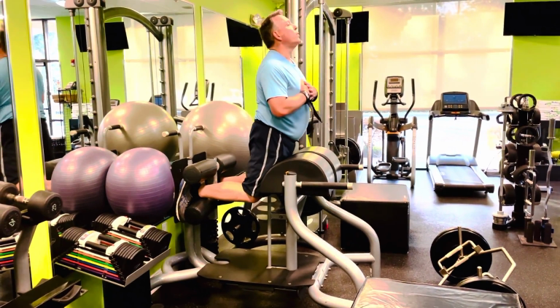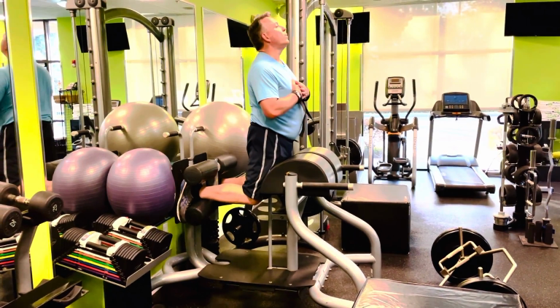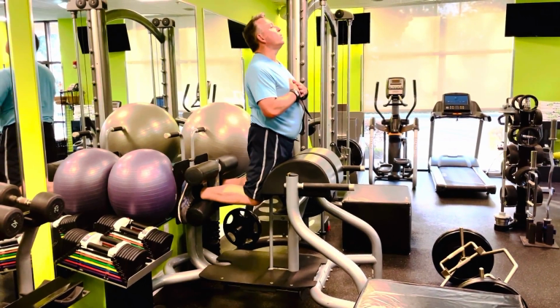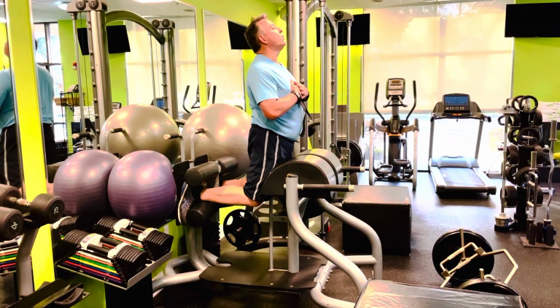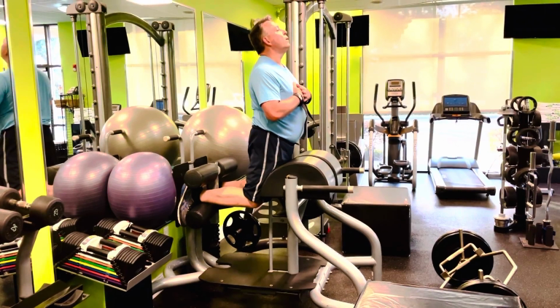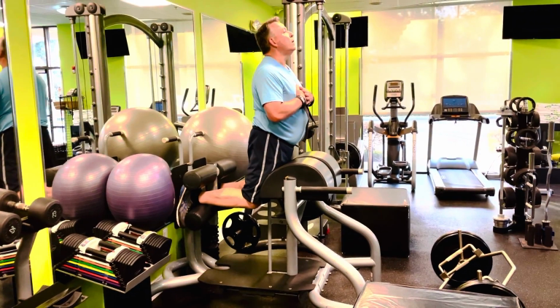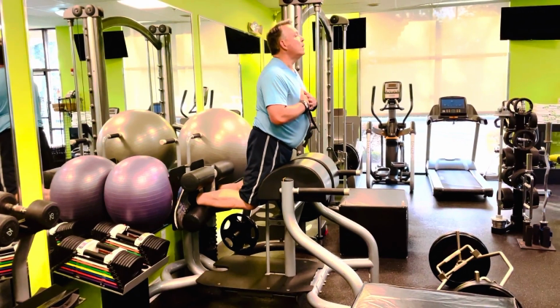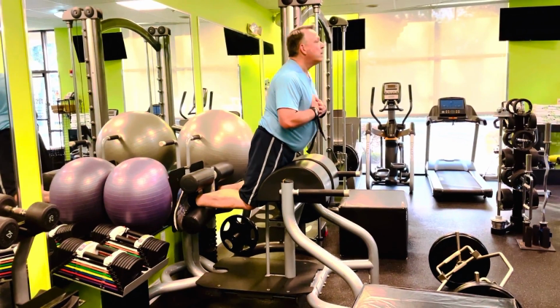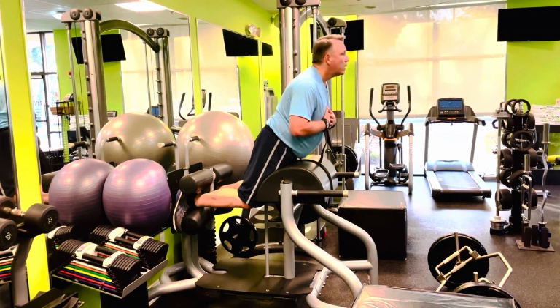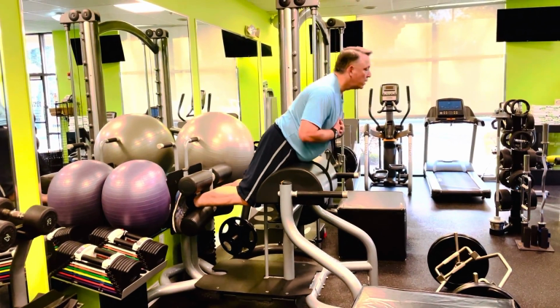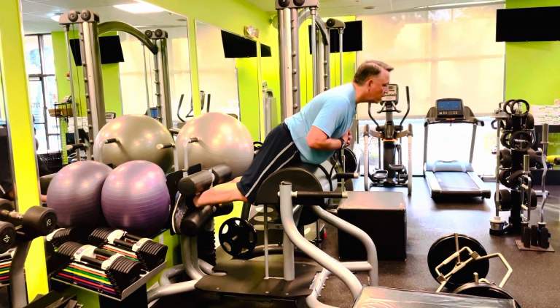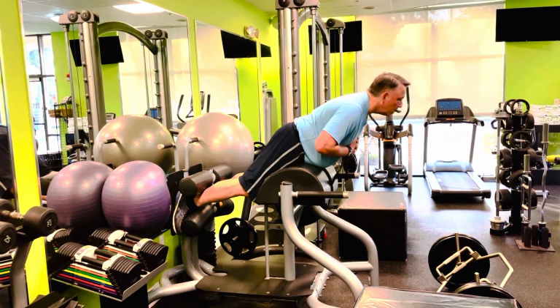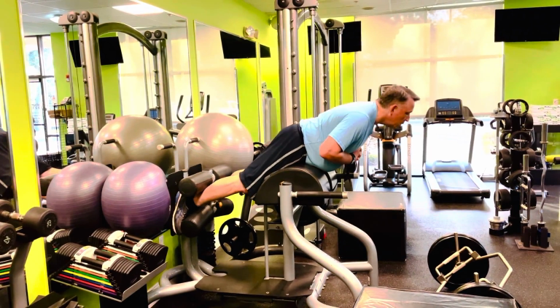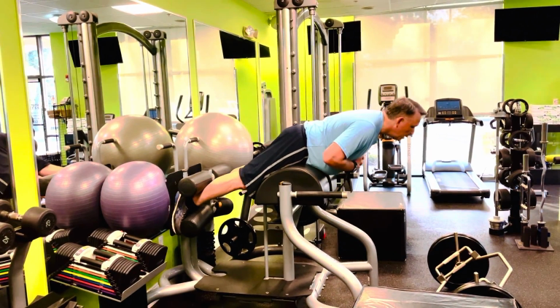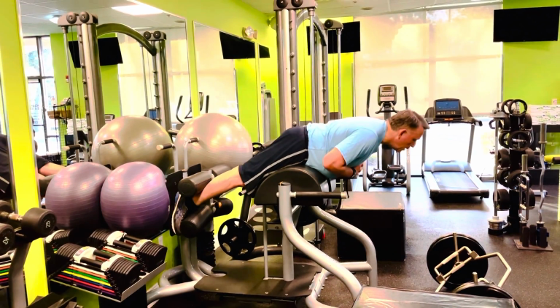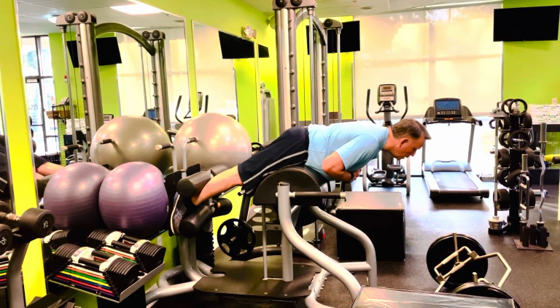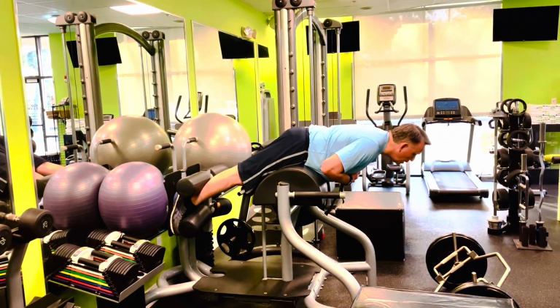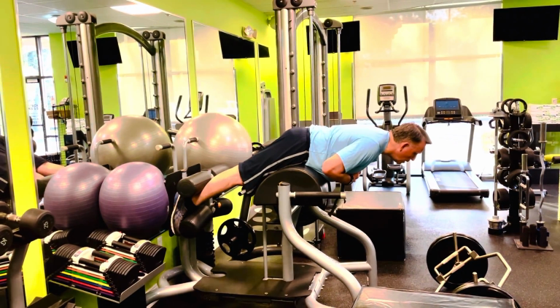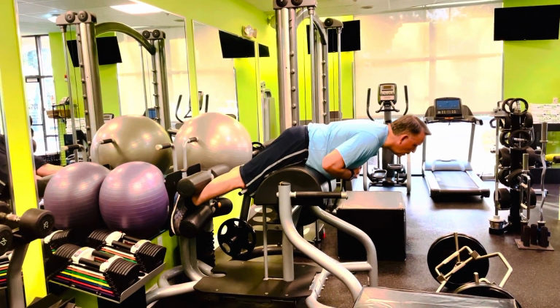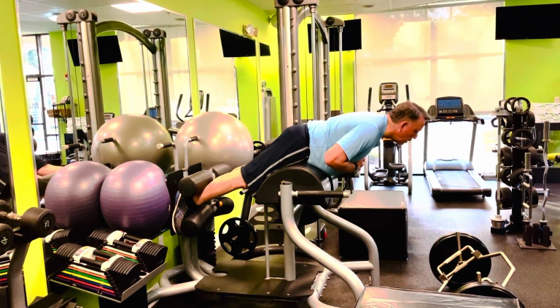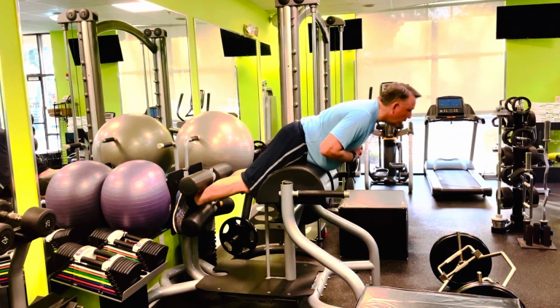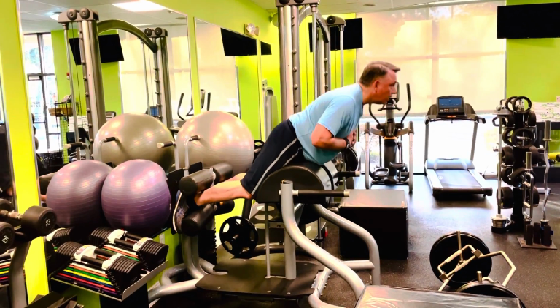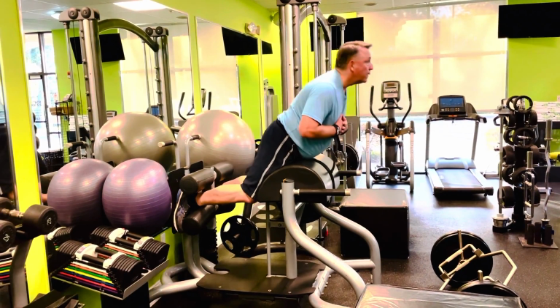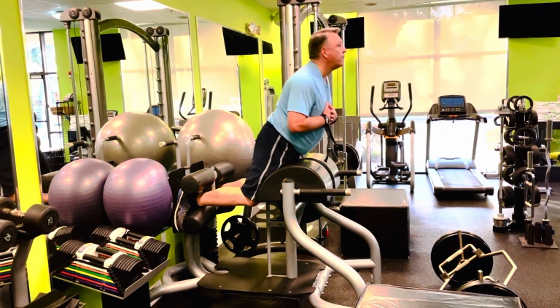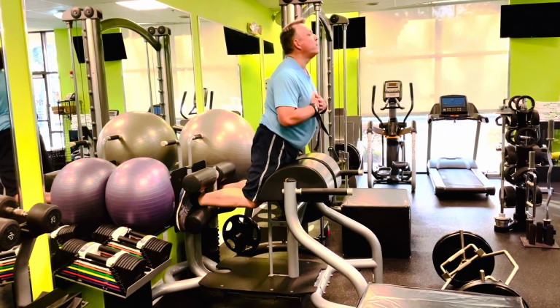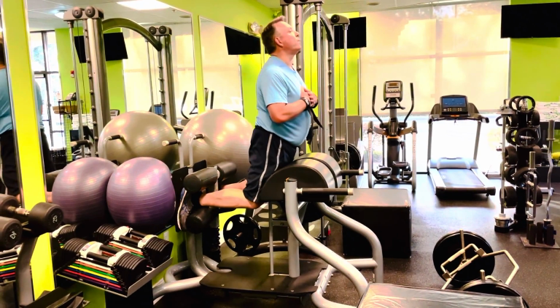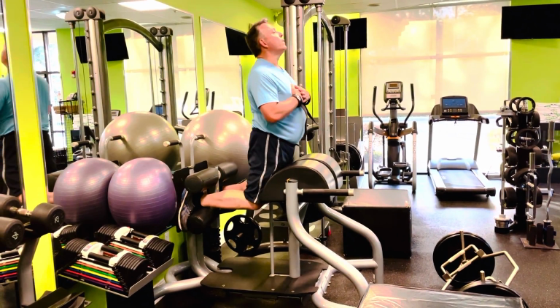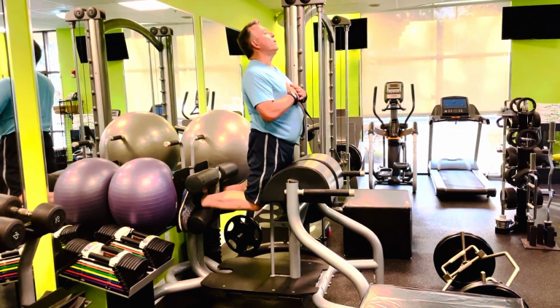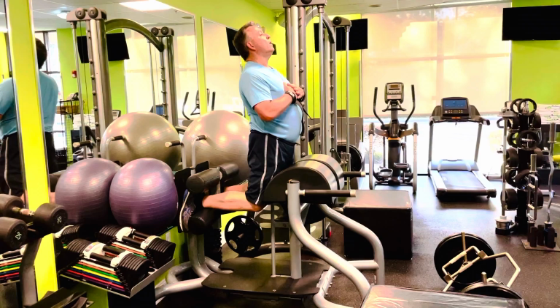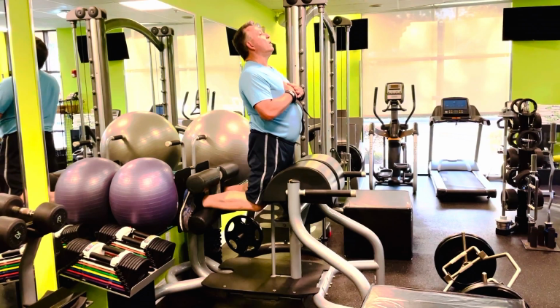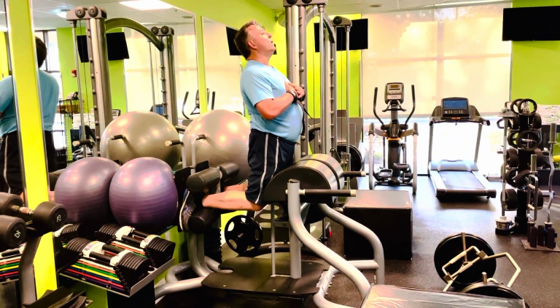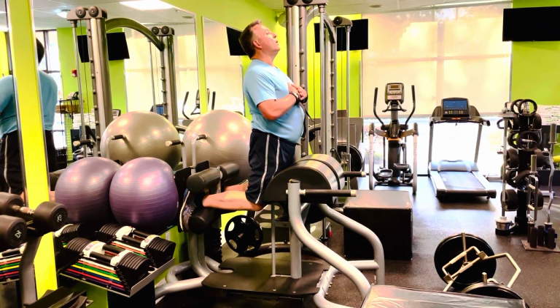A little bigger stretch on the negative. How about four more like that?